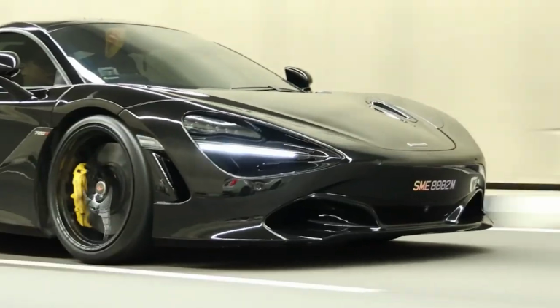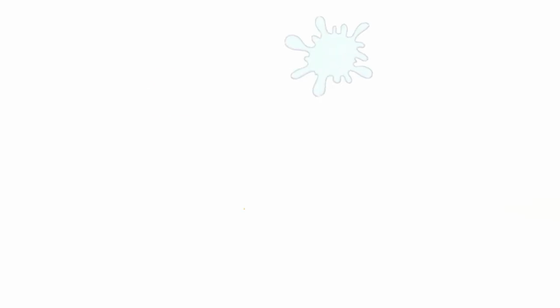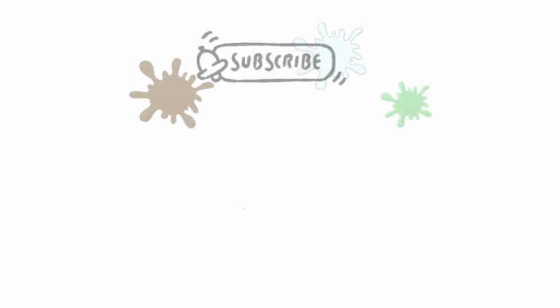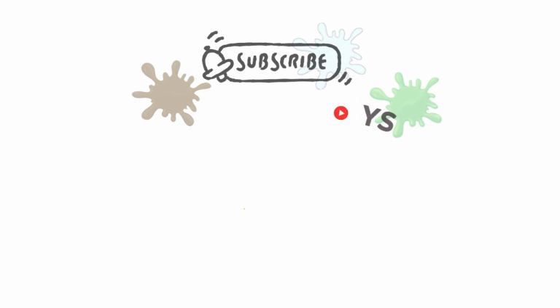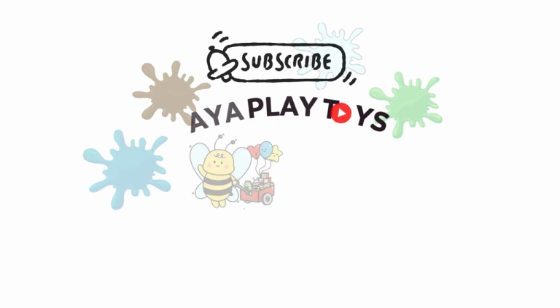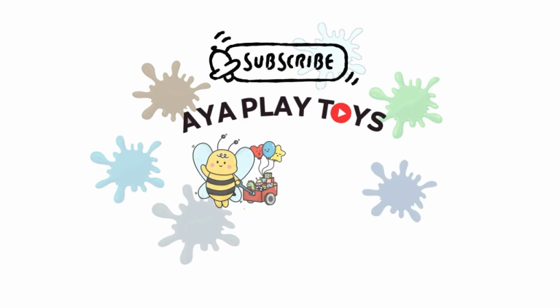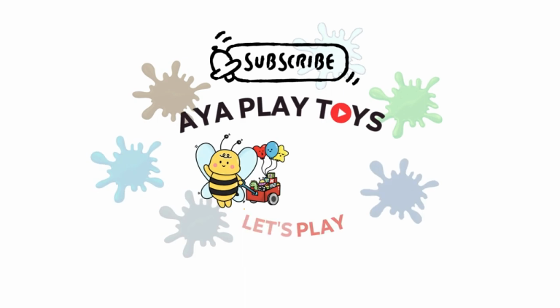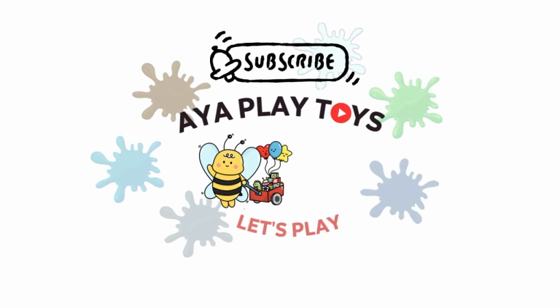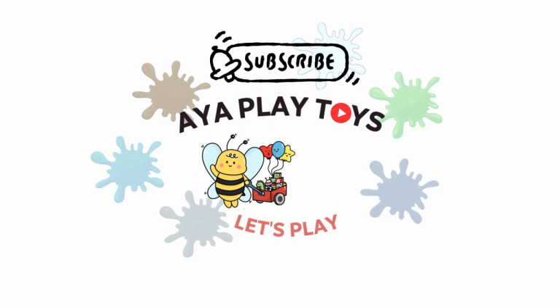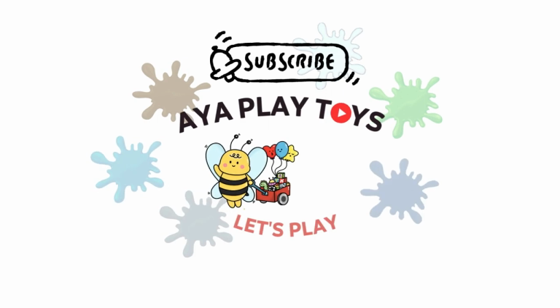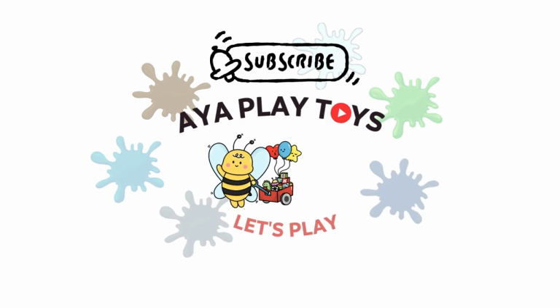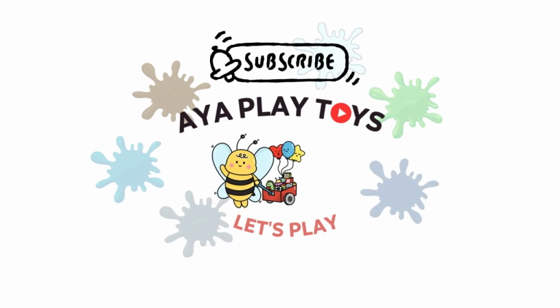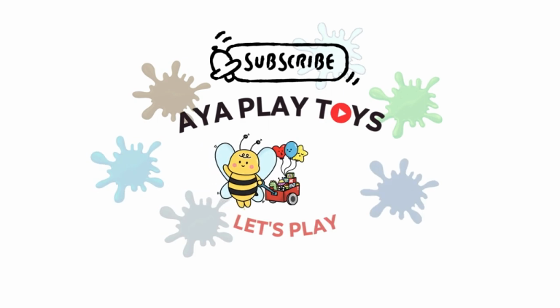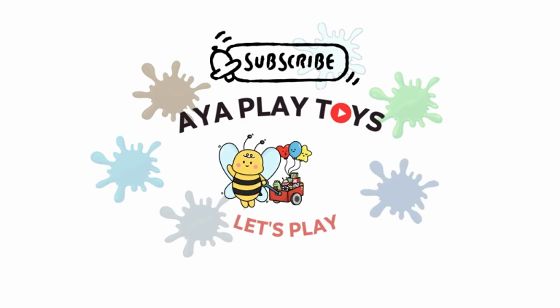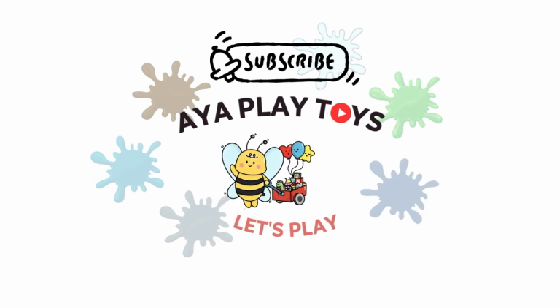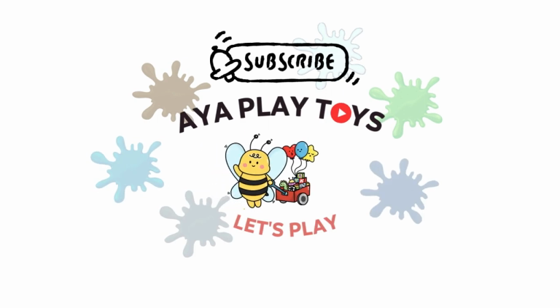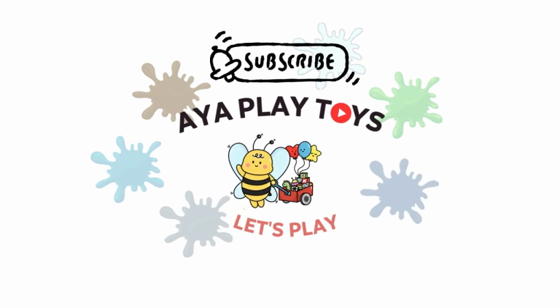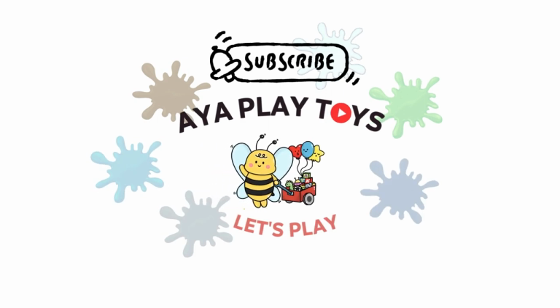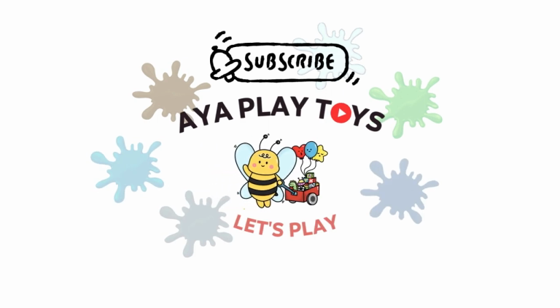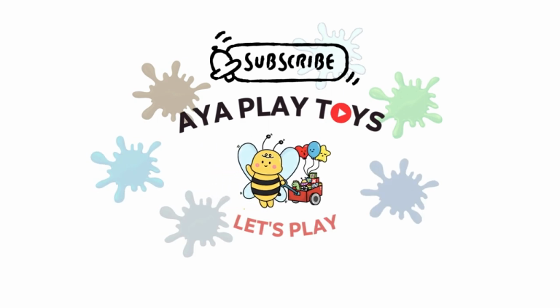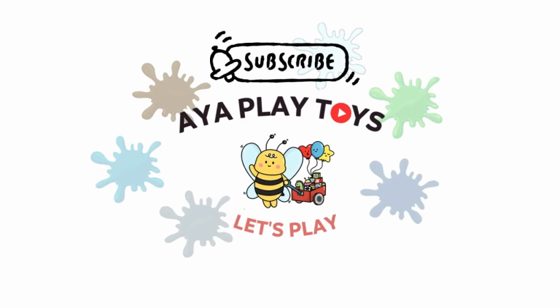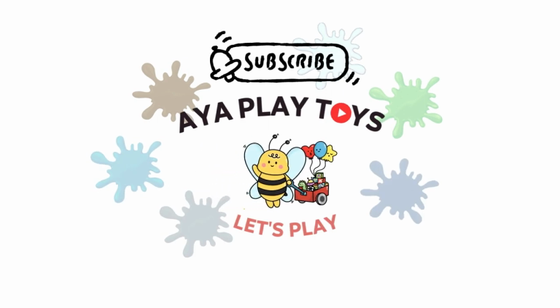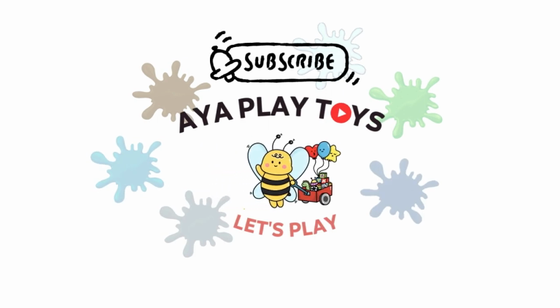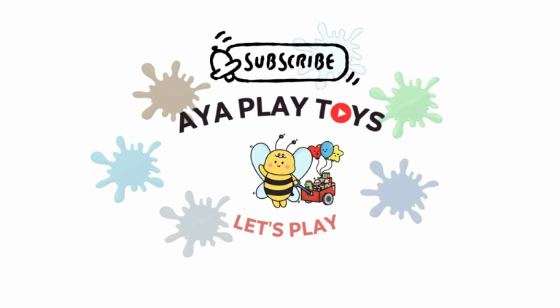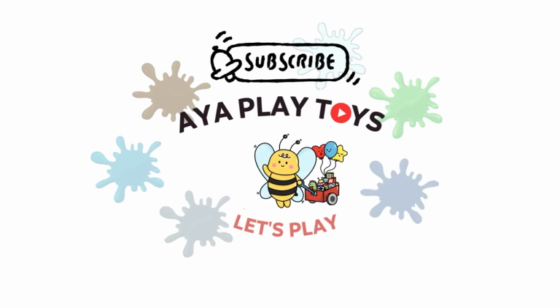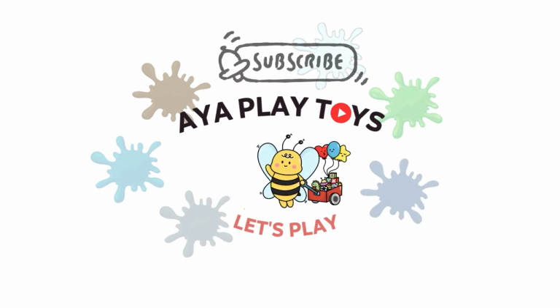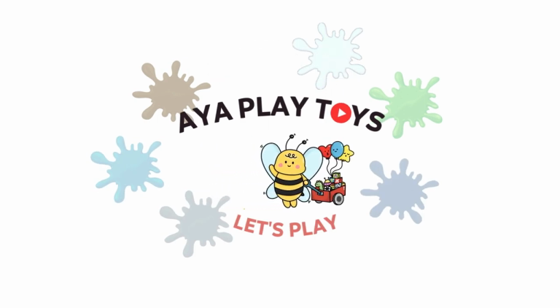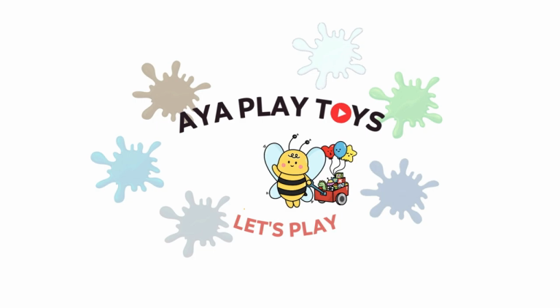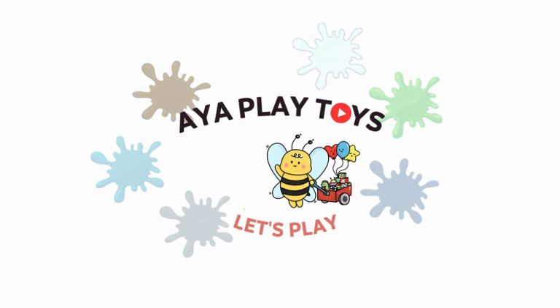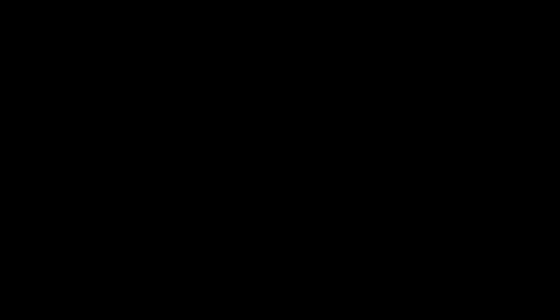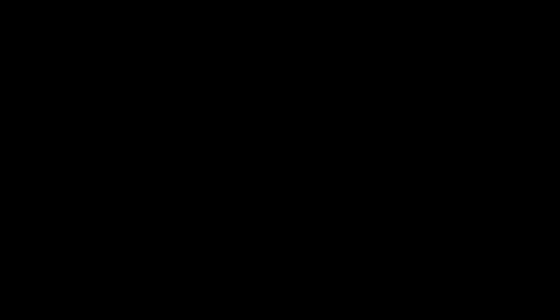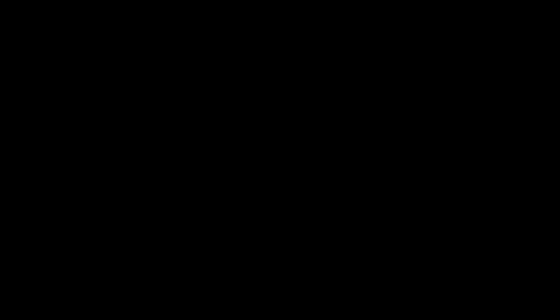Thank you for watching! If you enjoy the video, please subscribe and ring the notification bell. See you next time!